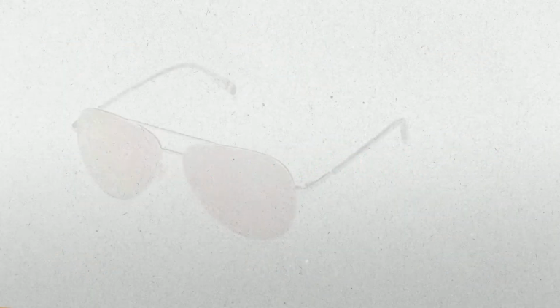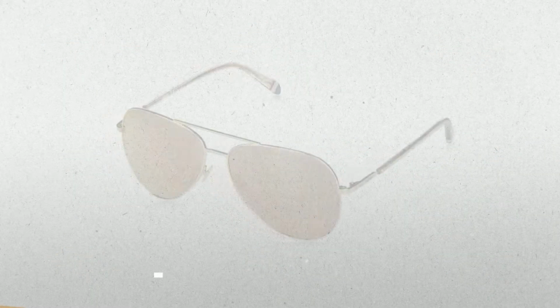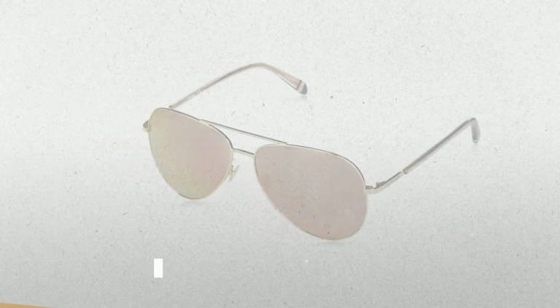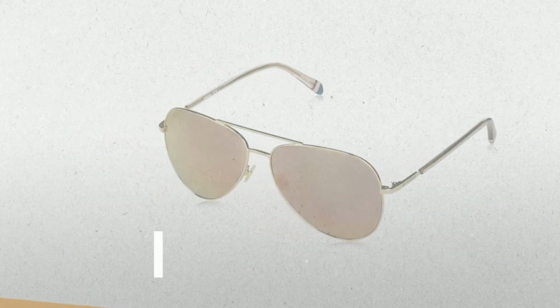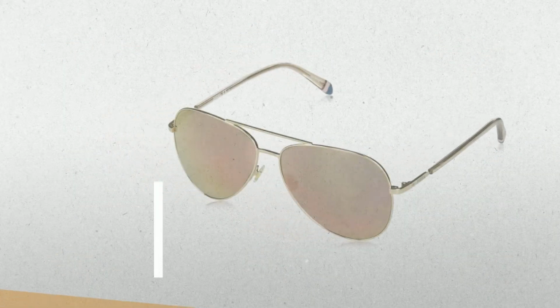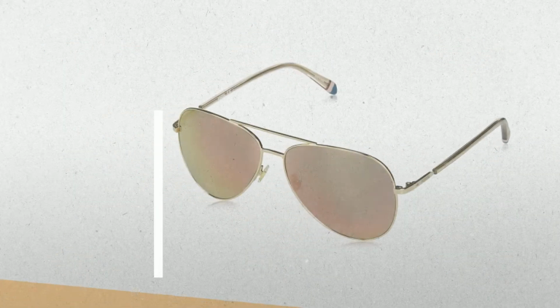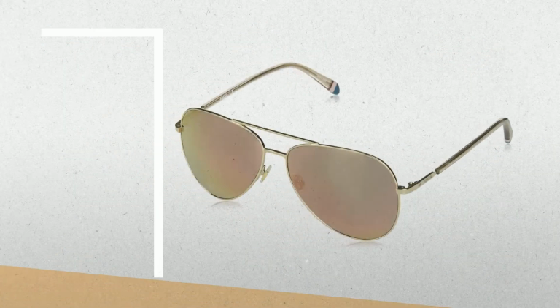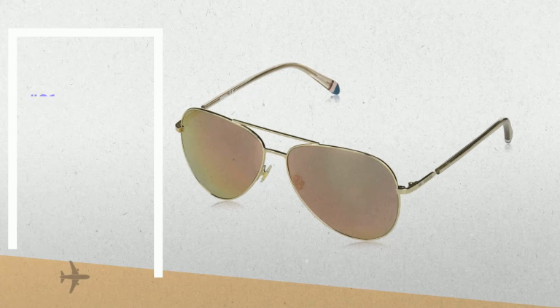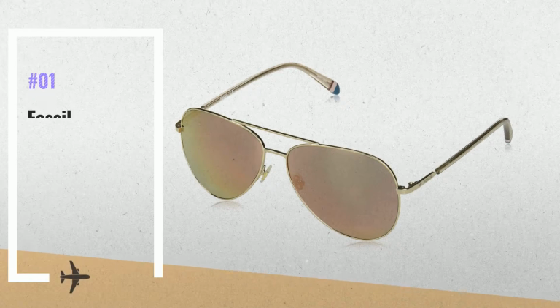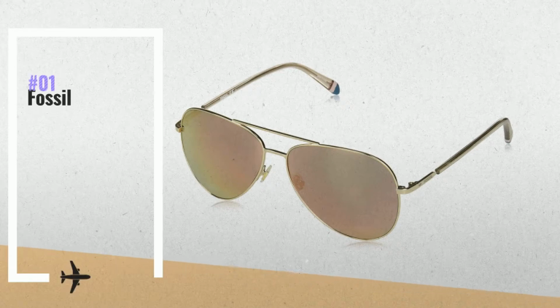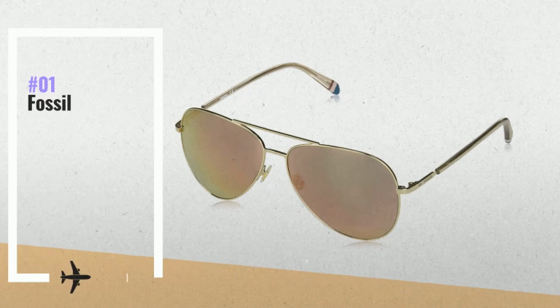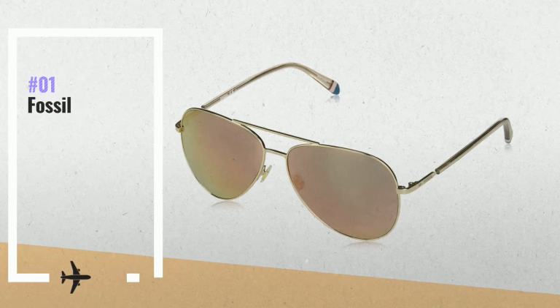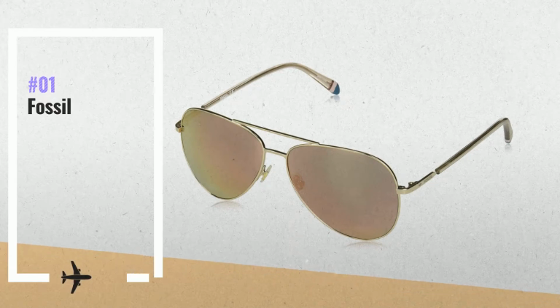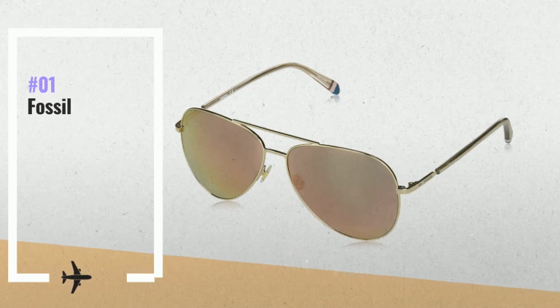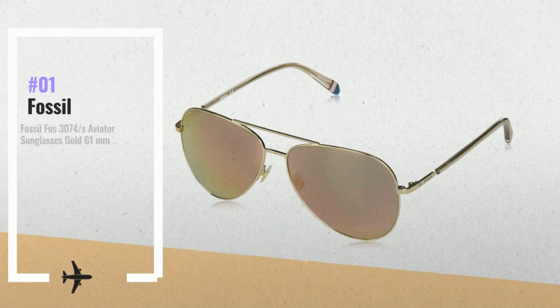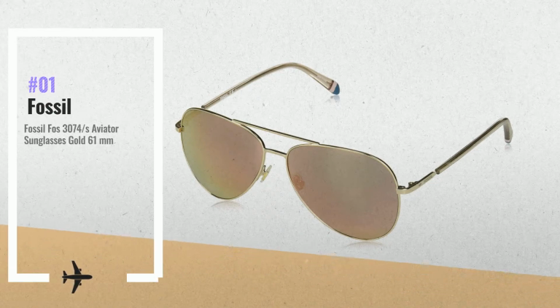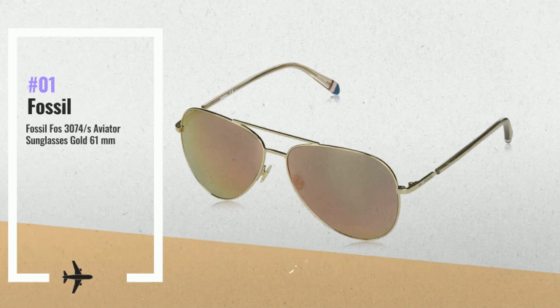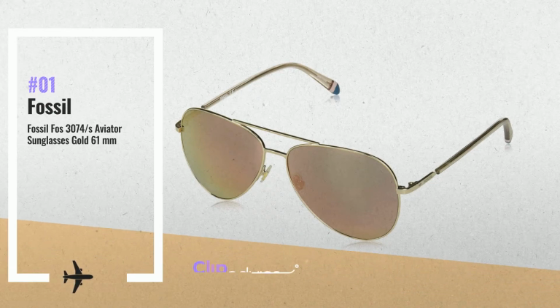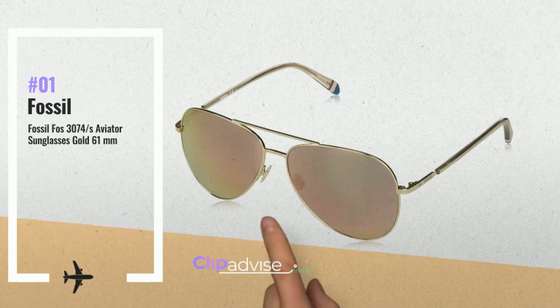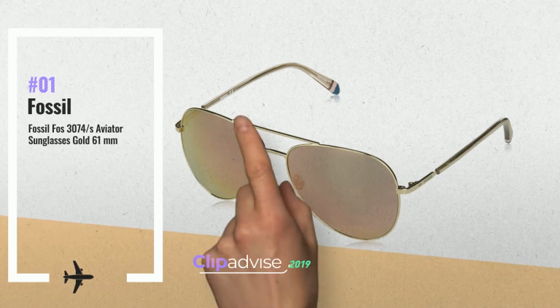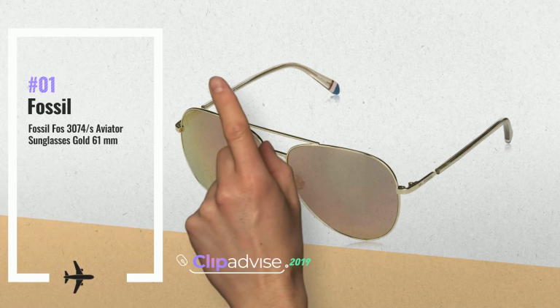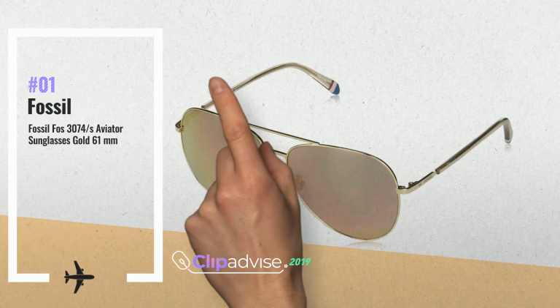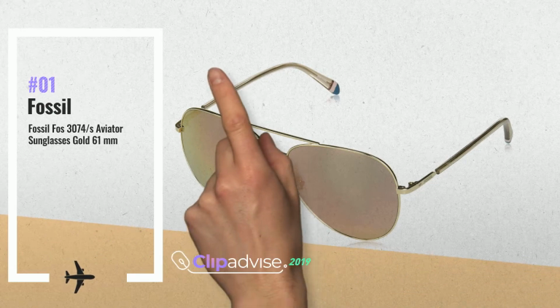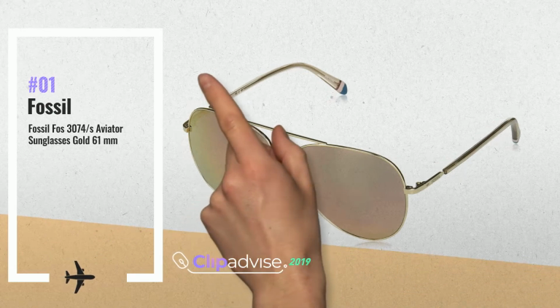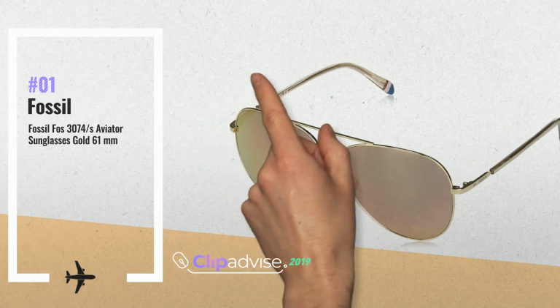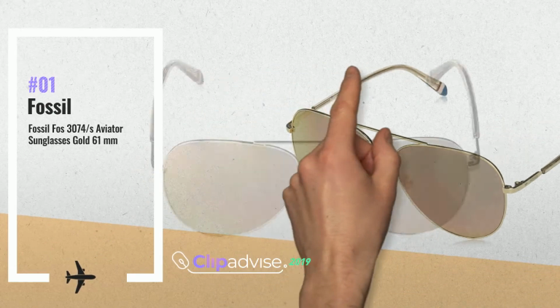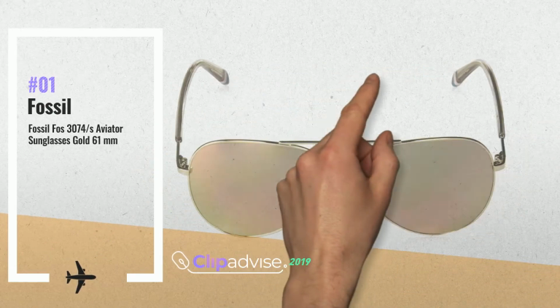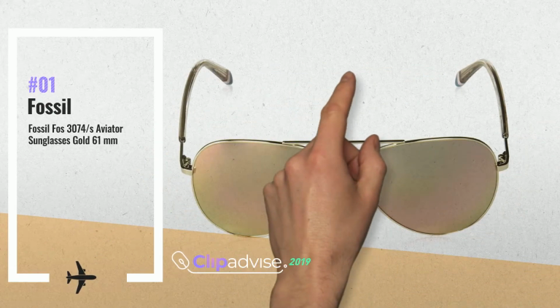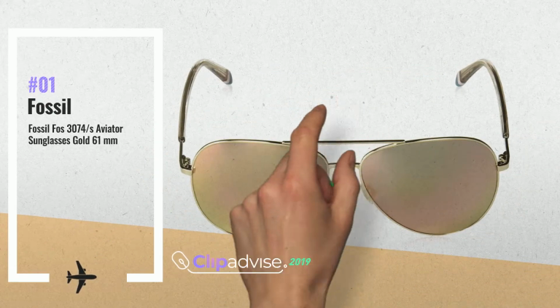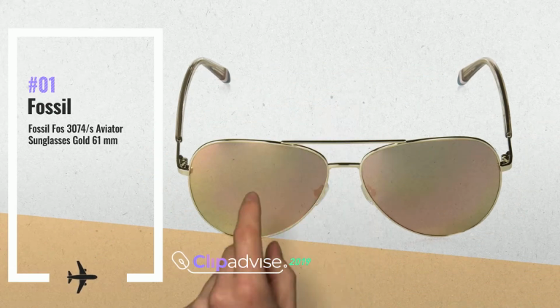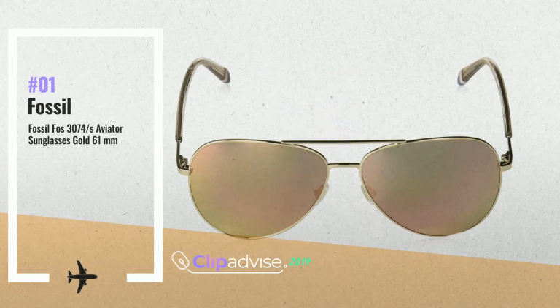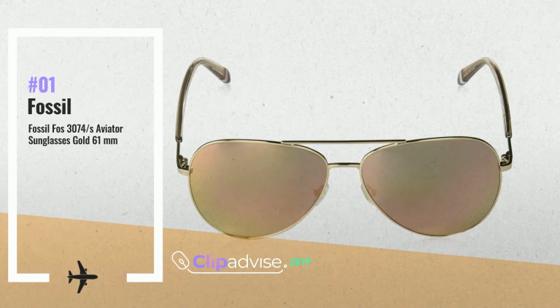Number 1: Fossil Fossgold Aviator Sunglasses. Case included, by Fossil.